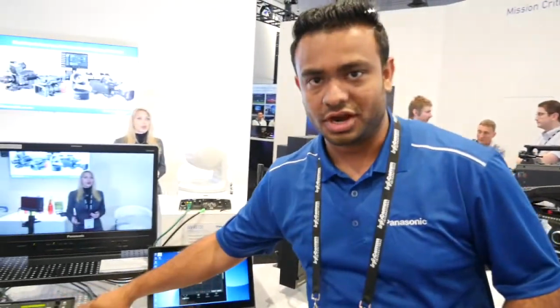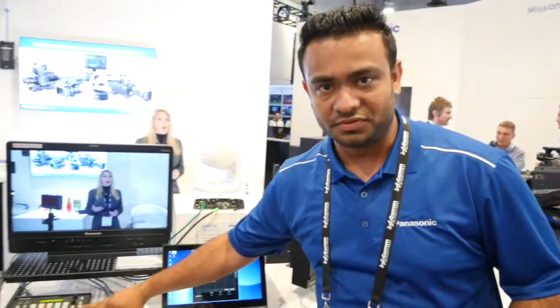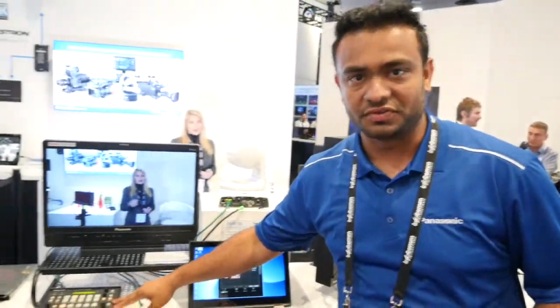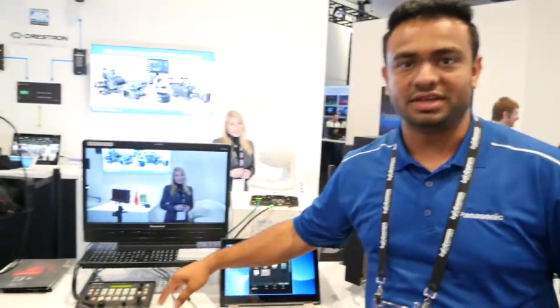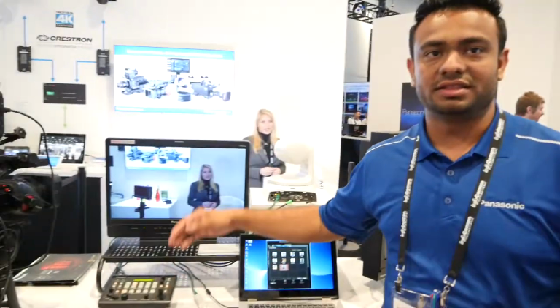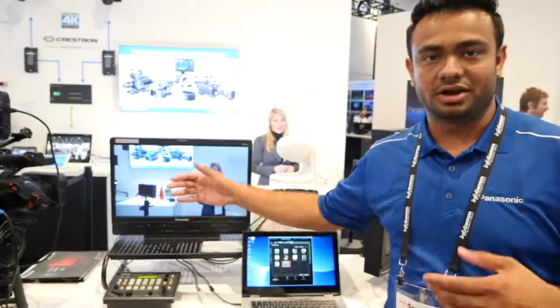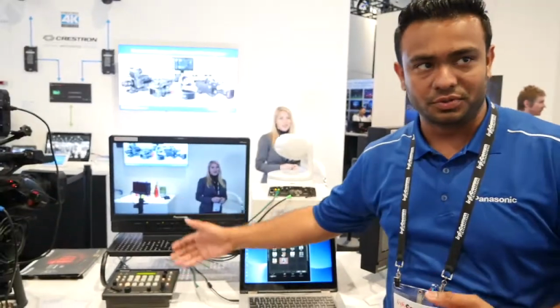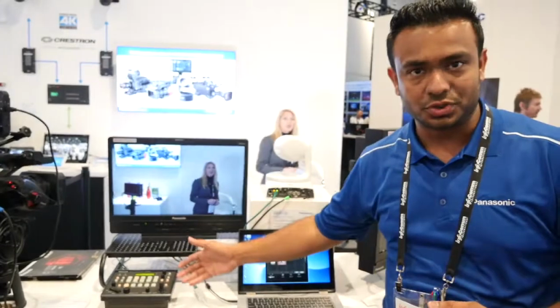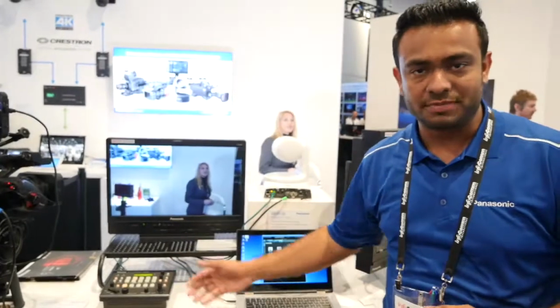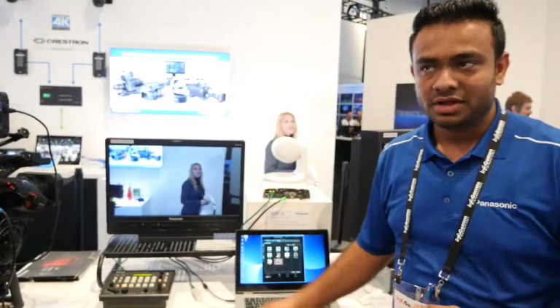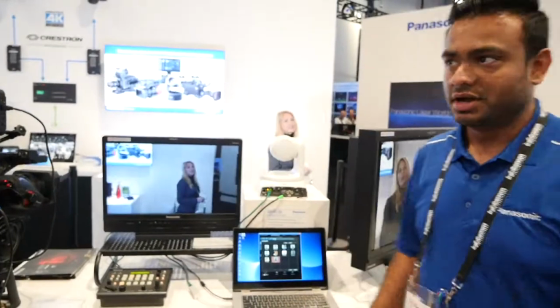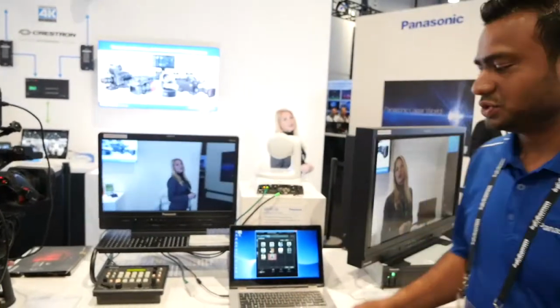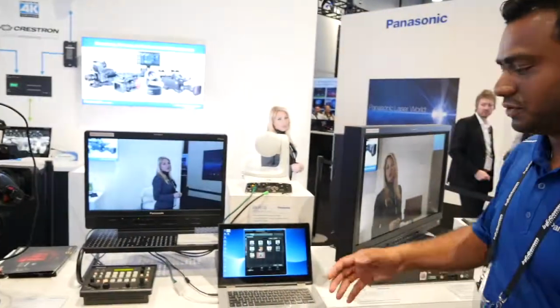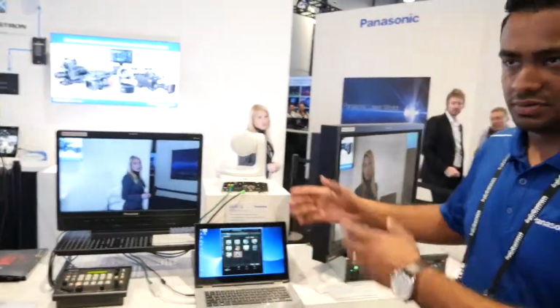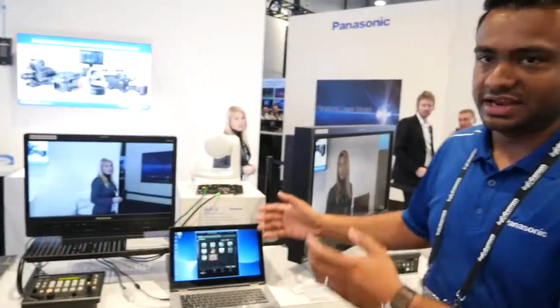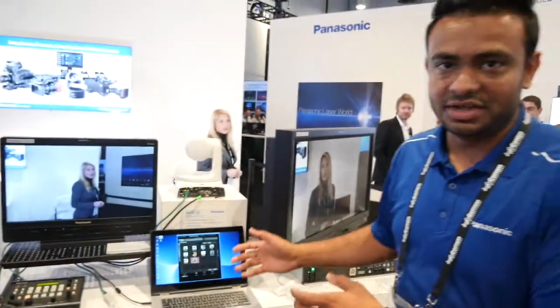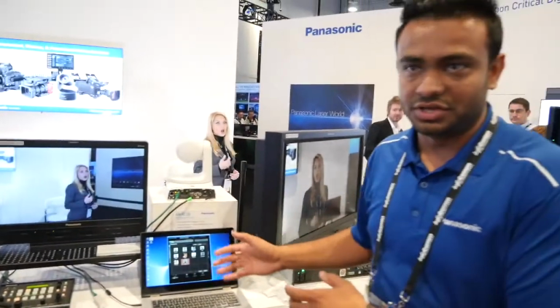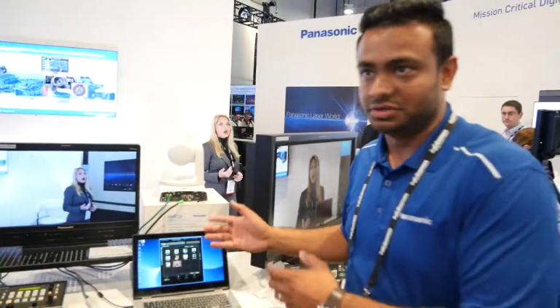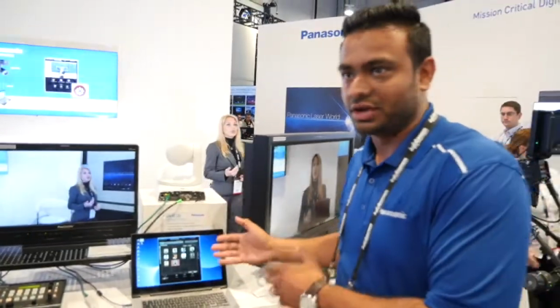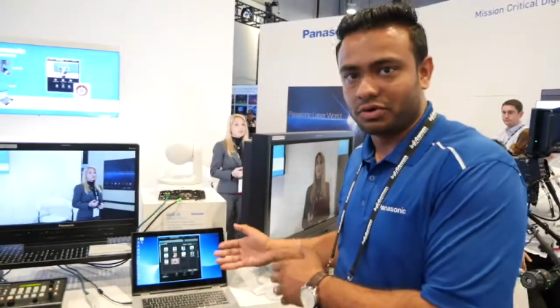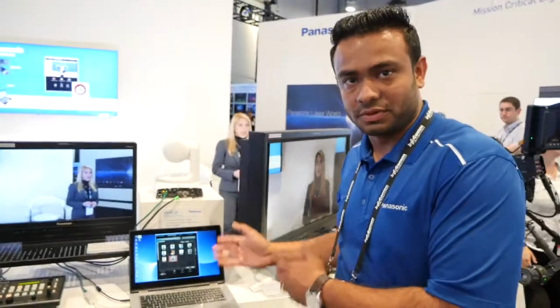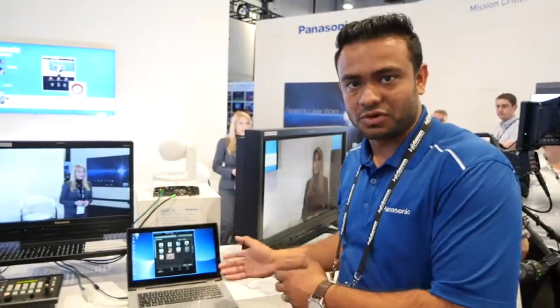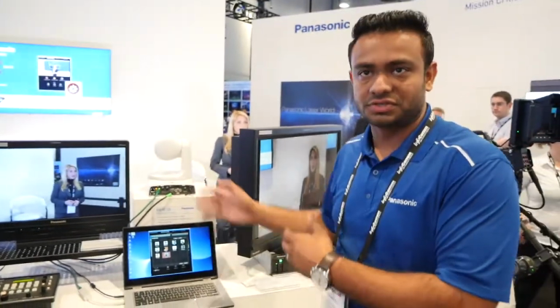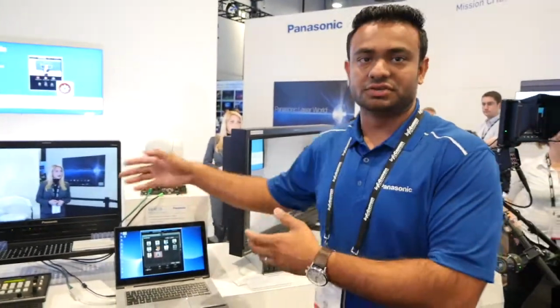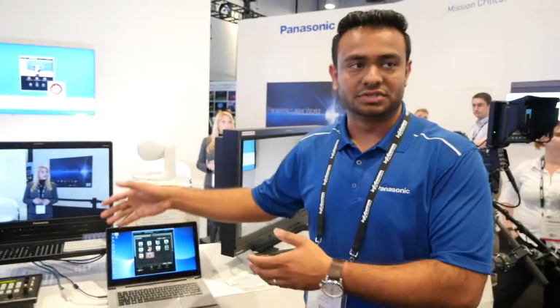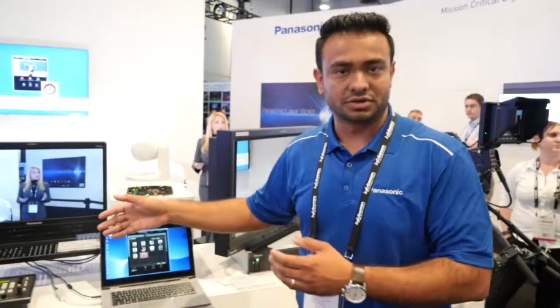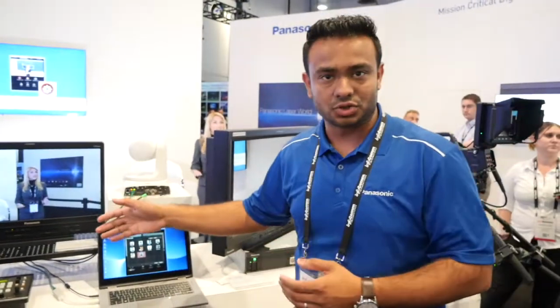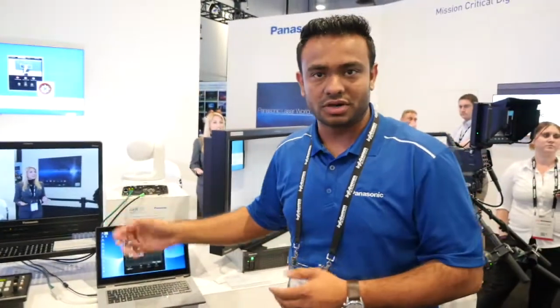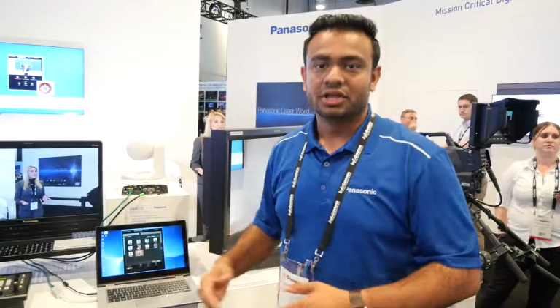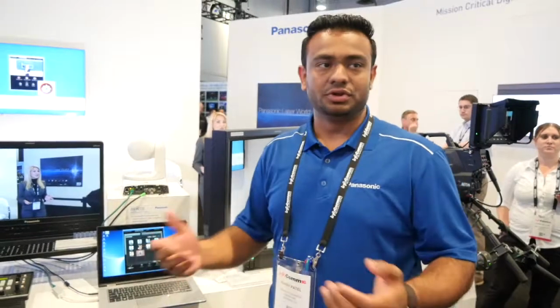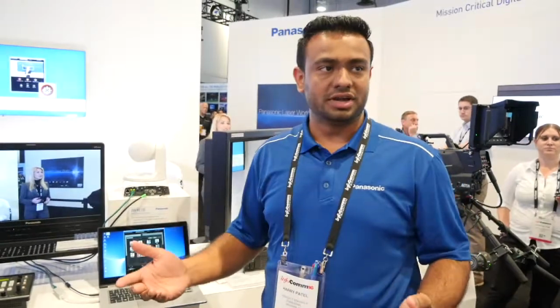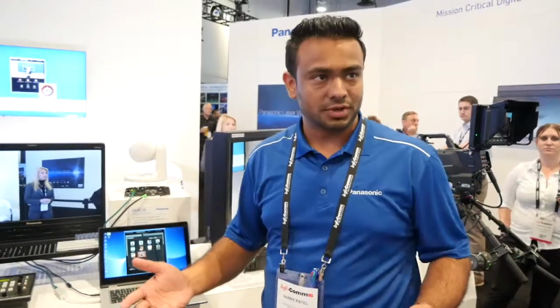Of course it works in conjunction with our other controllers — the RP-50 and the RP-120. So for any reason you need to take over from the software side to a physical controller, you can do that as well.